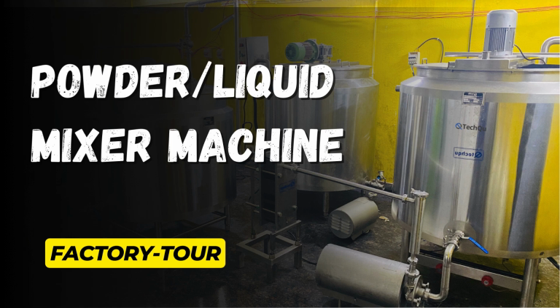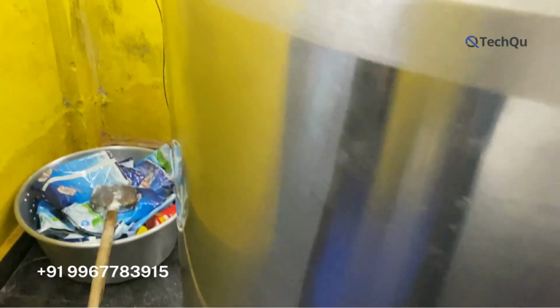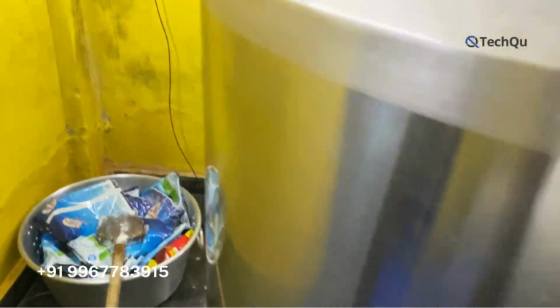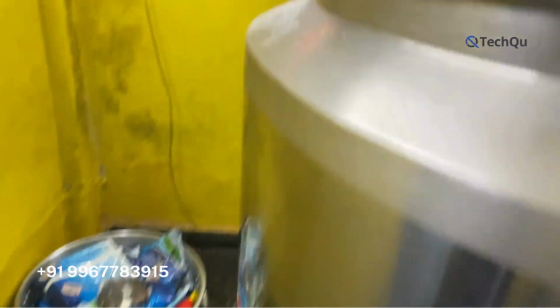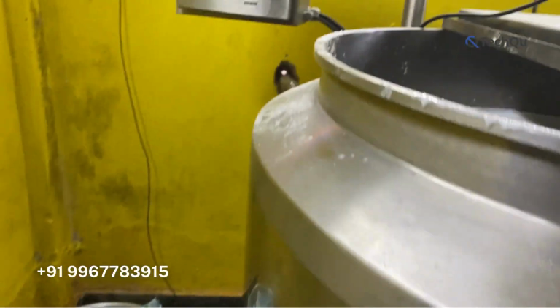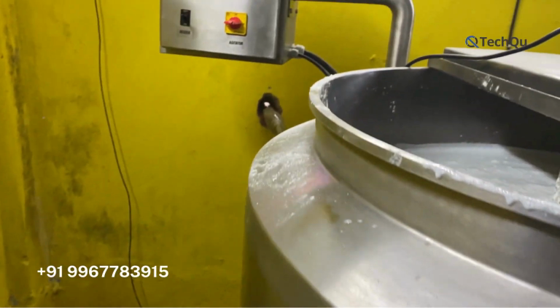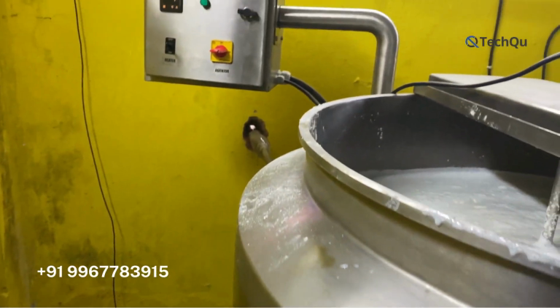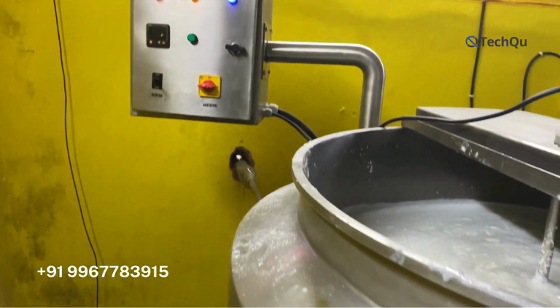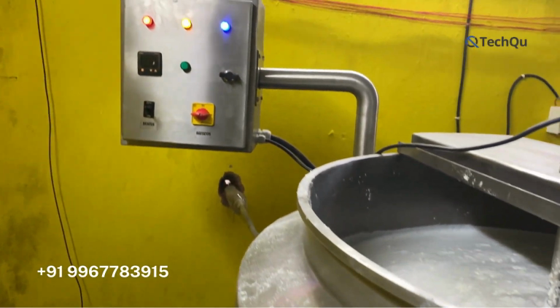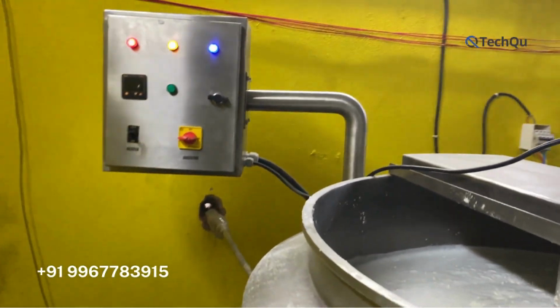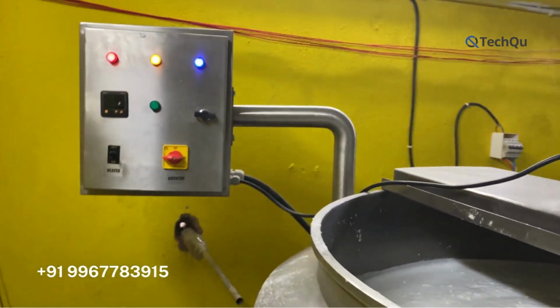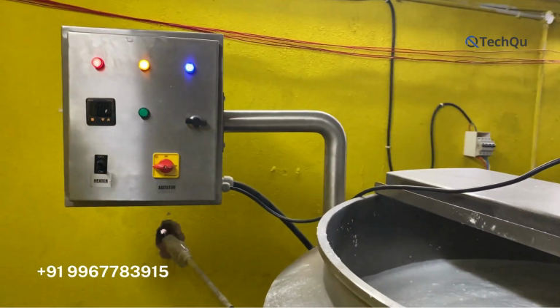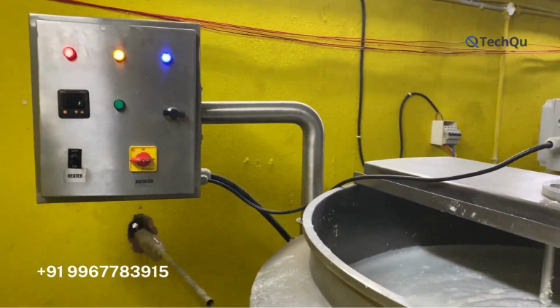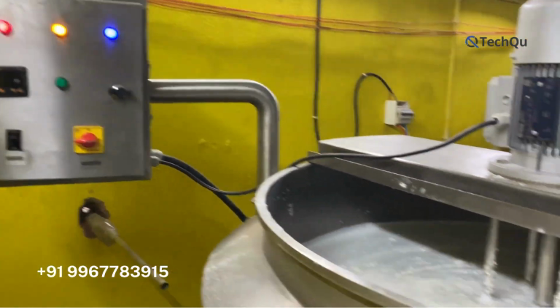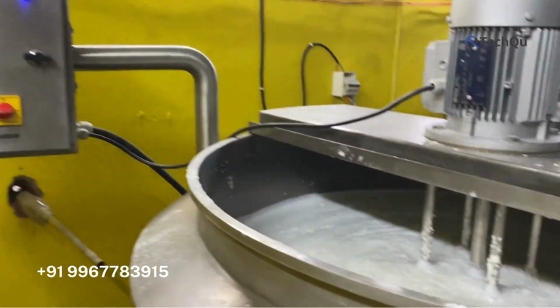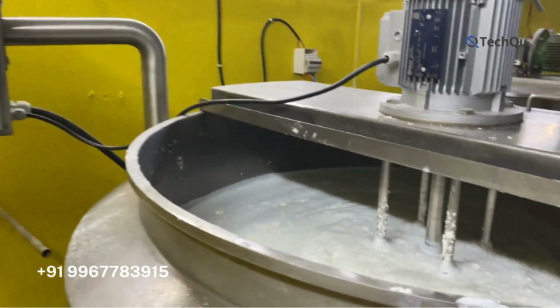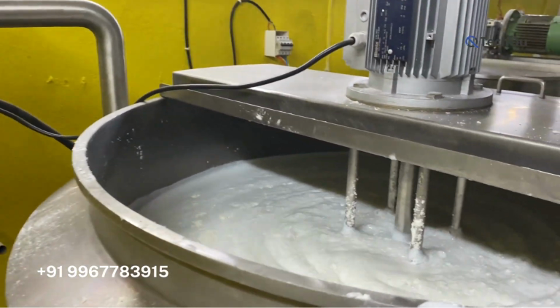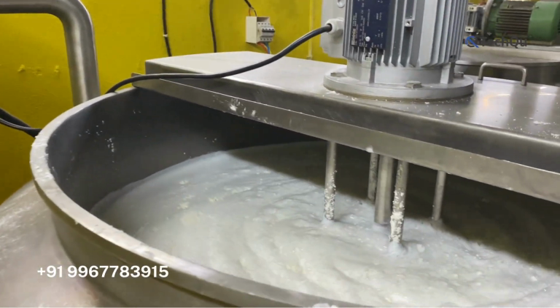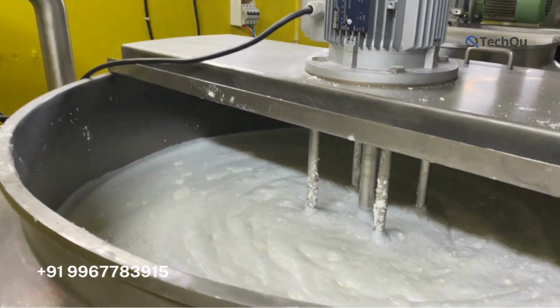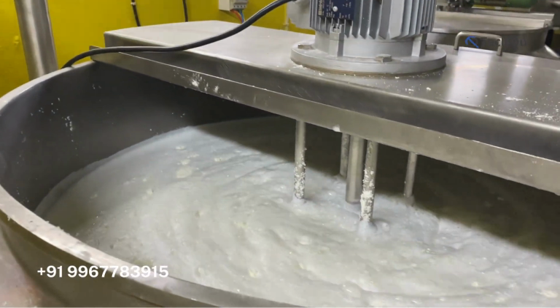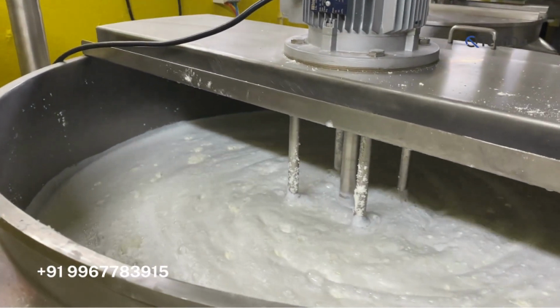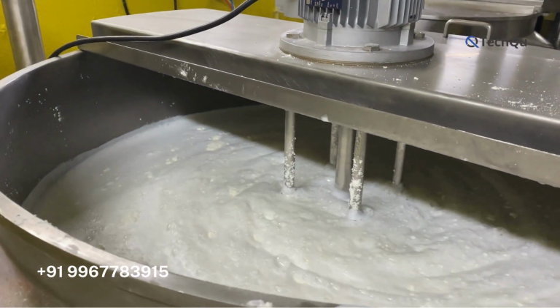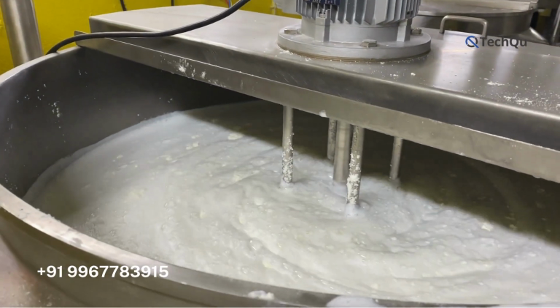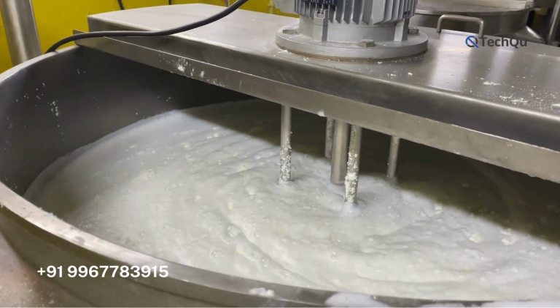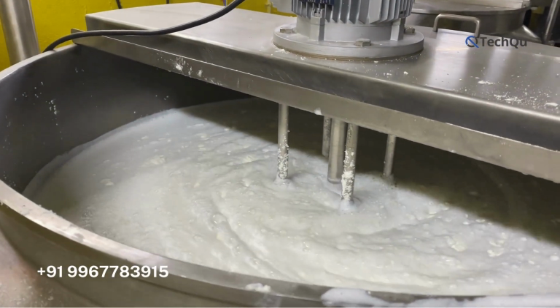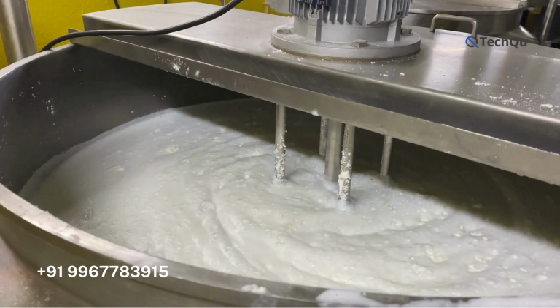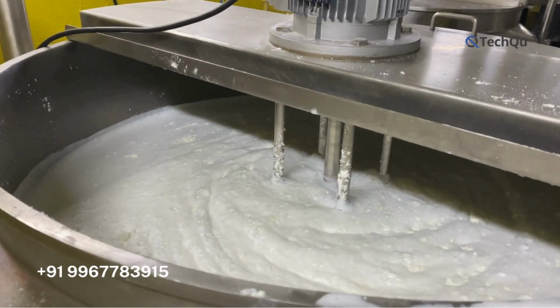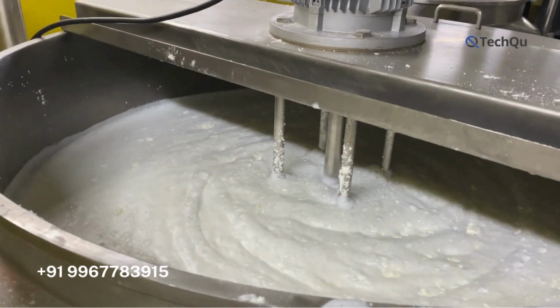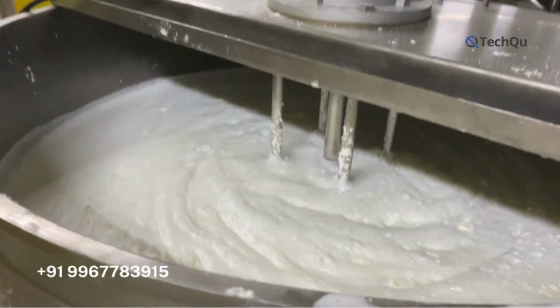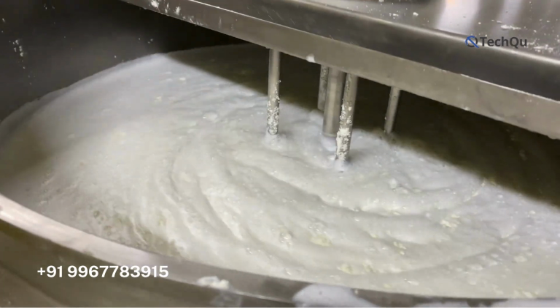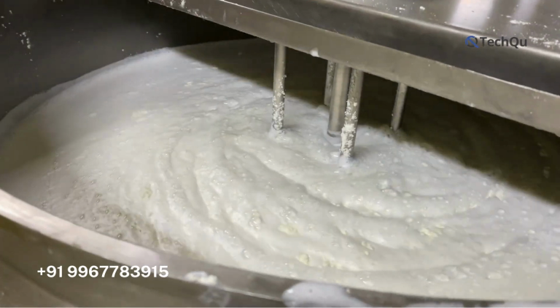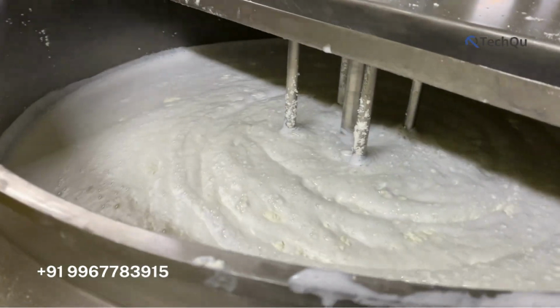Welcome to TechChu. Today we will explain in this video about the liquid mixer machine.